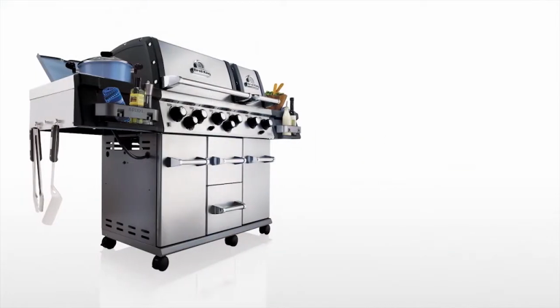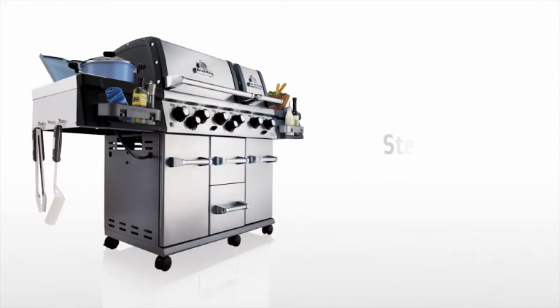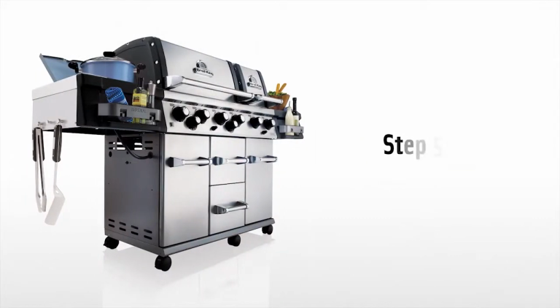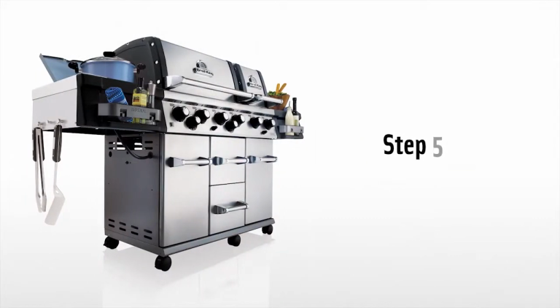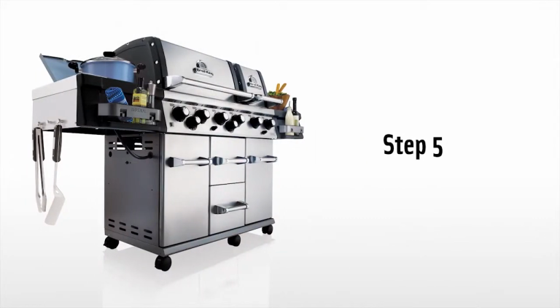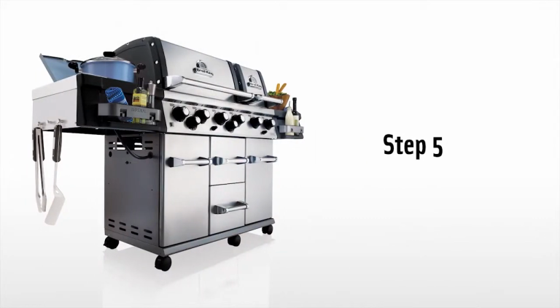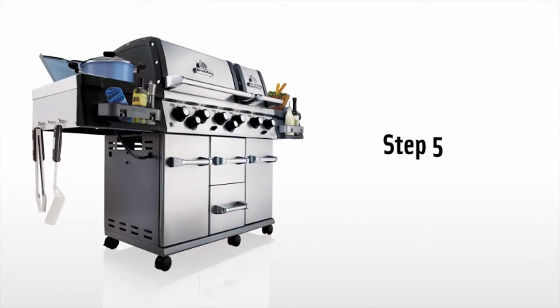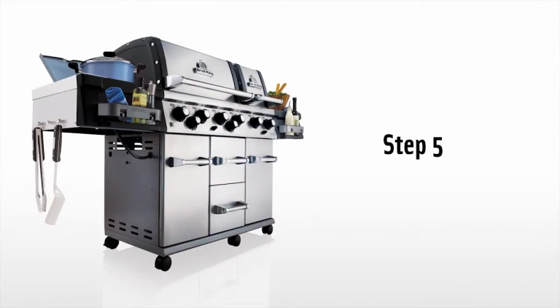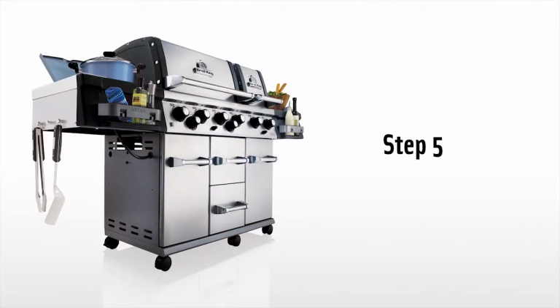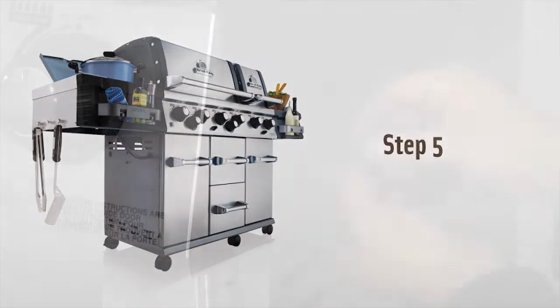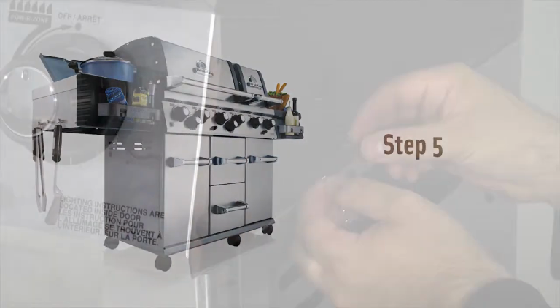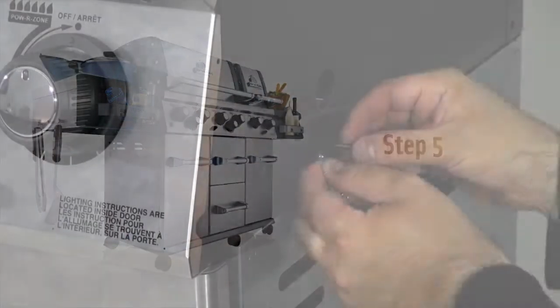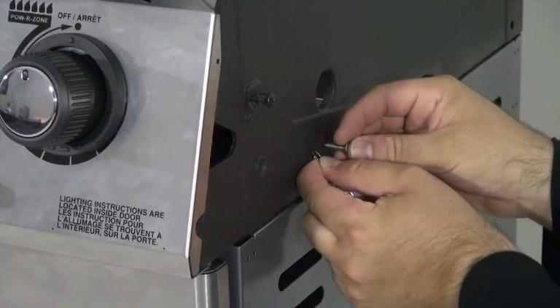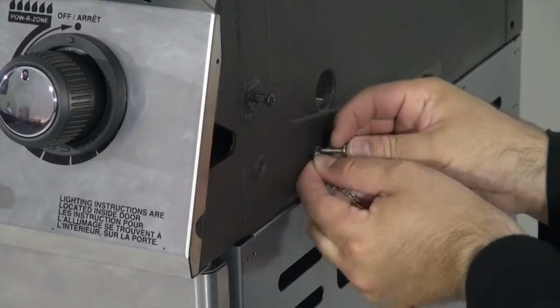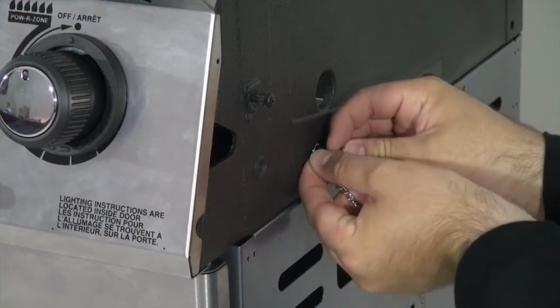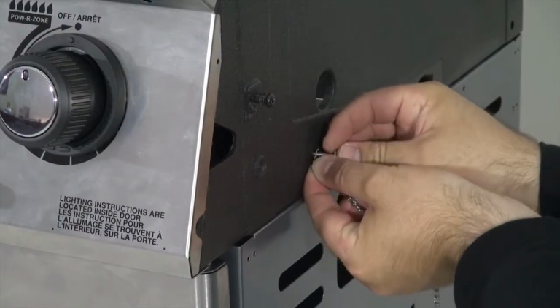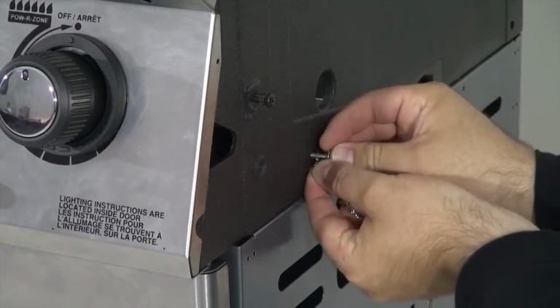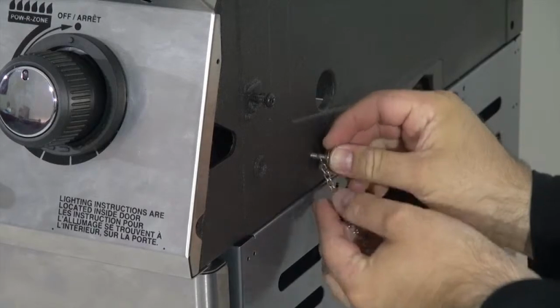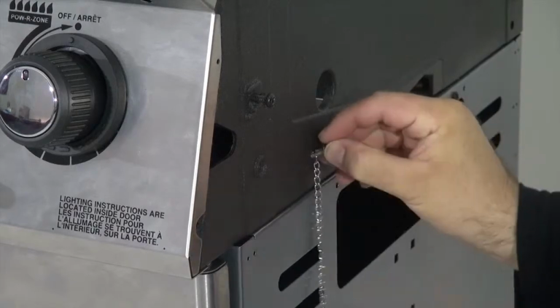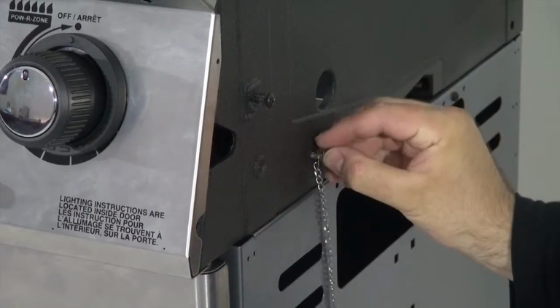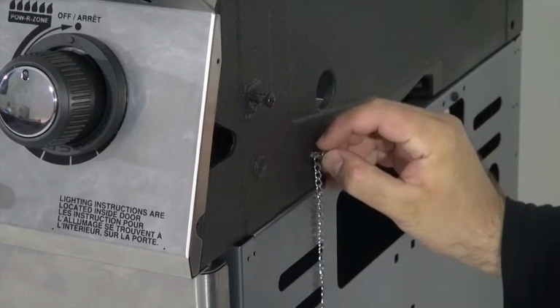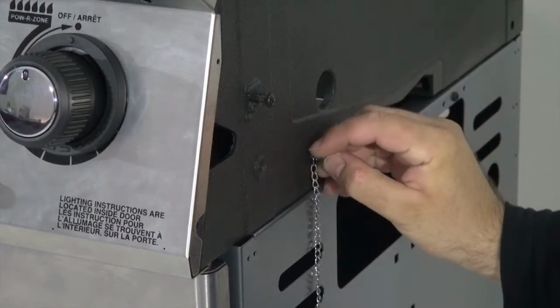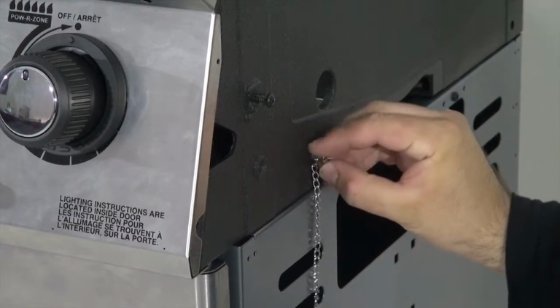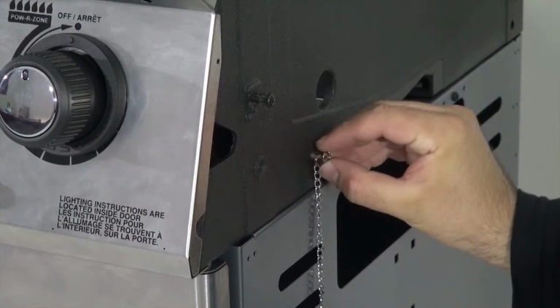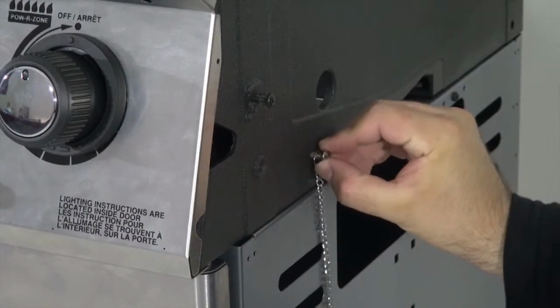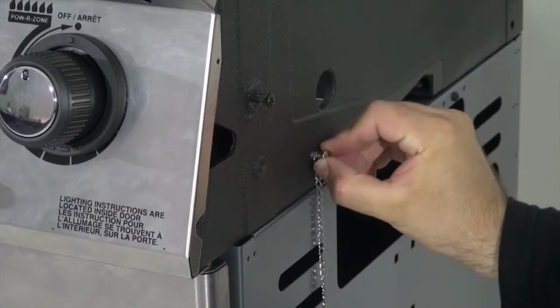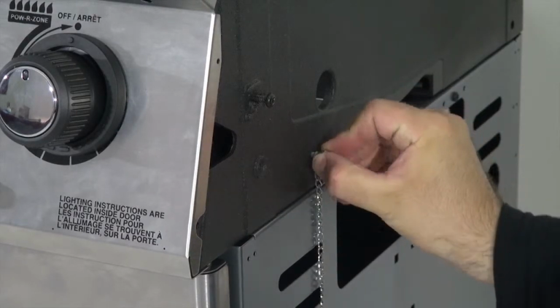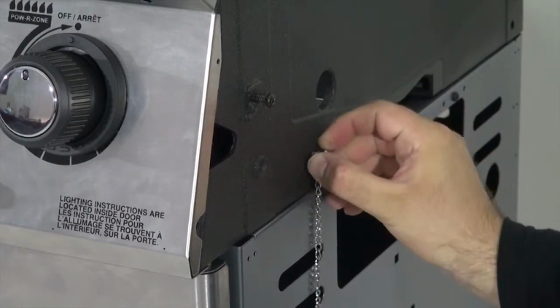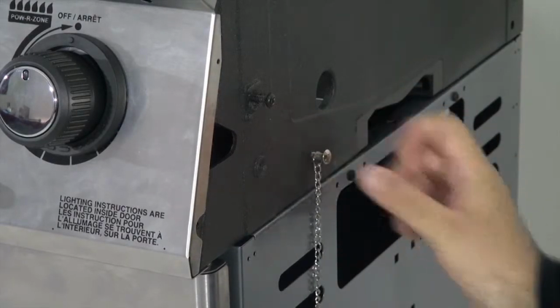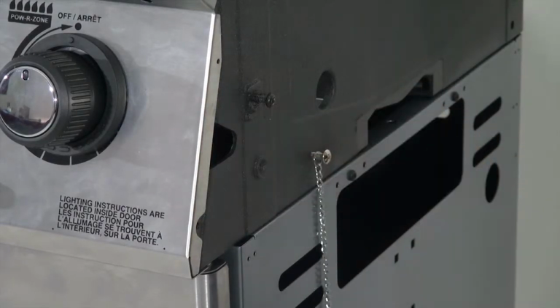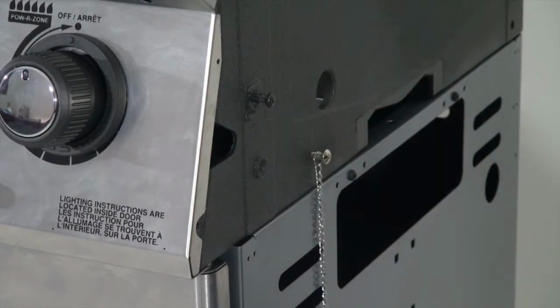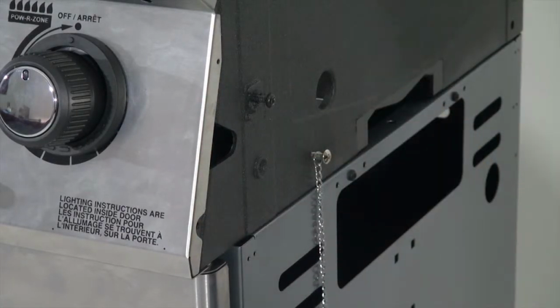Step 5. Install the match light chains into the openings located on each side of the cook box.